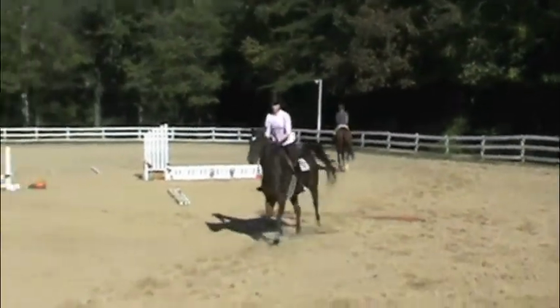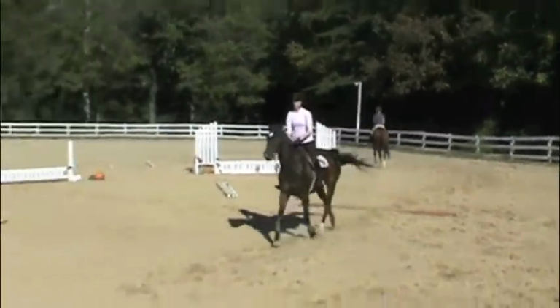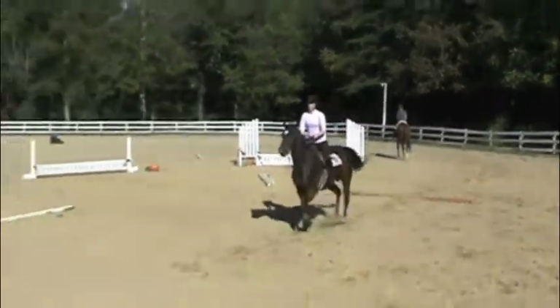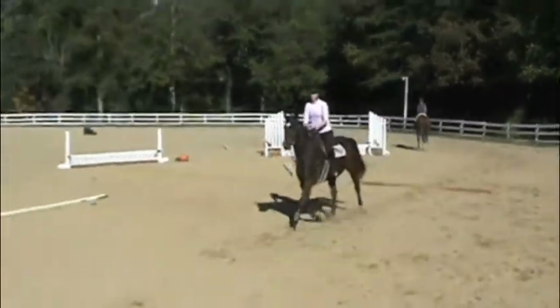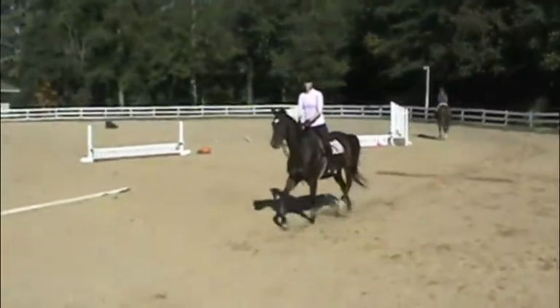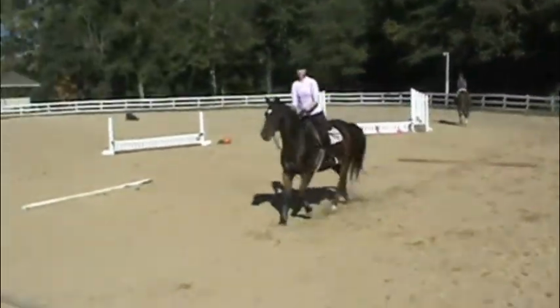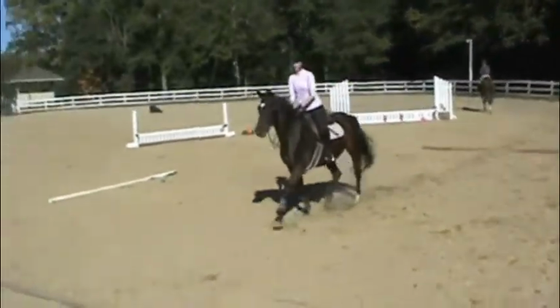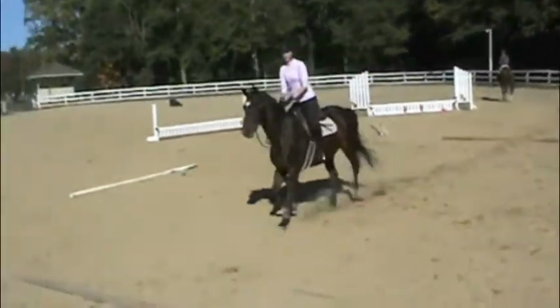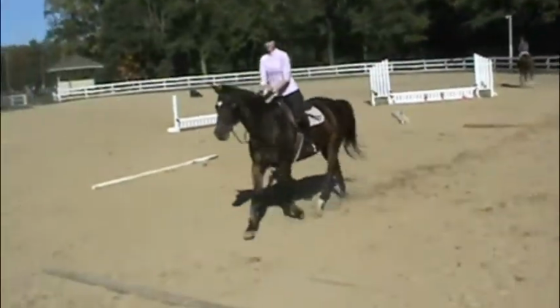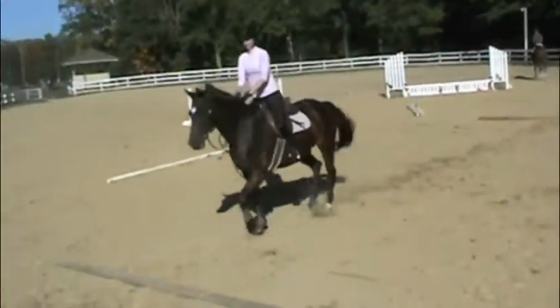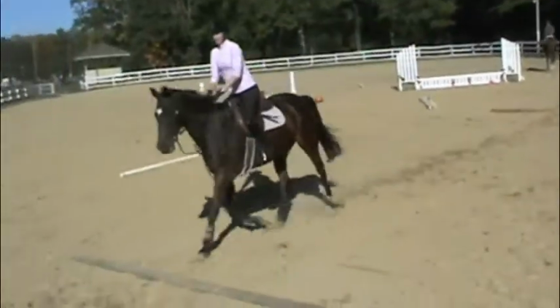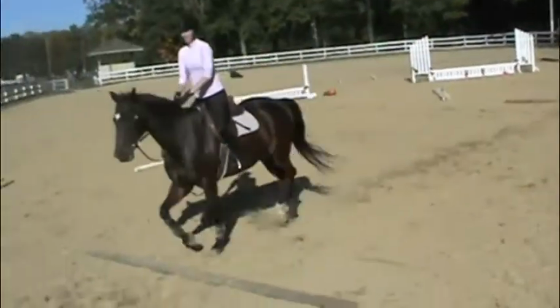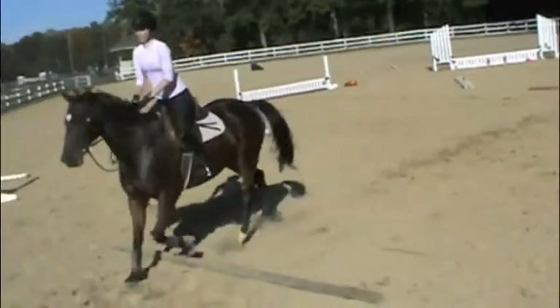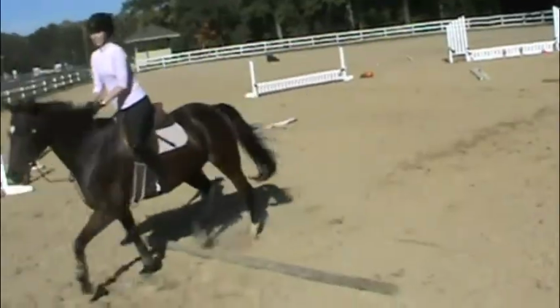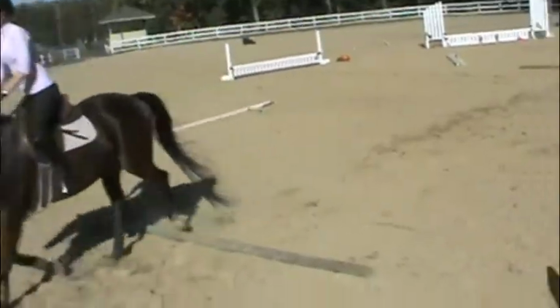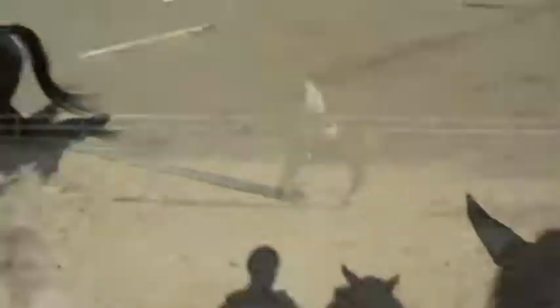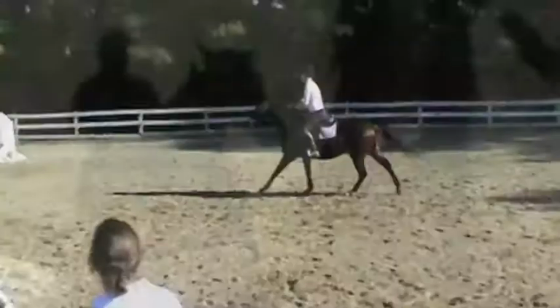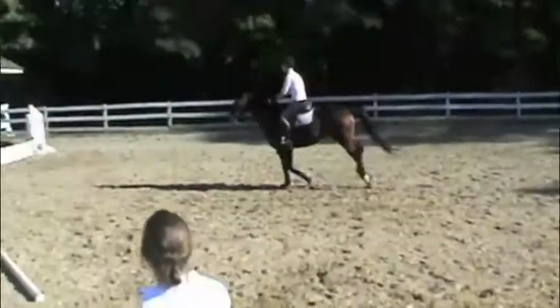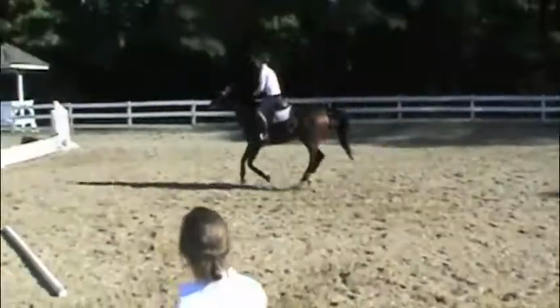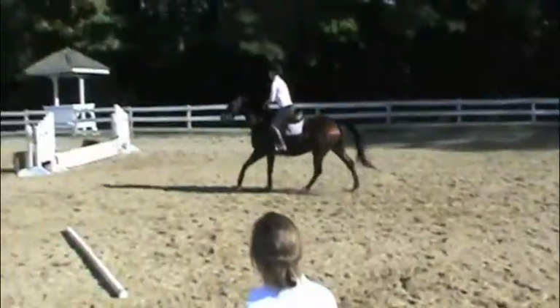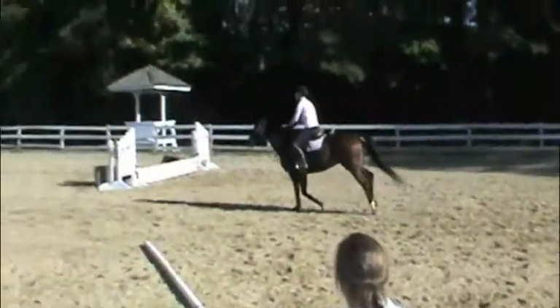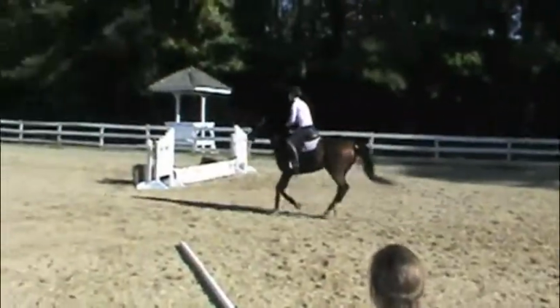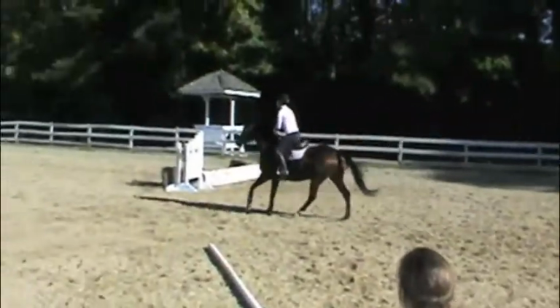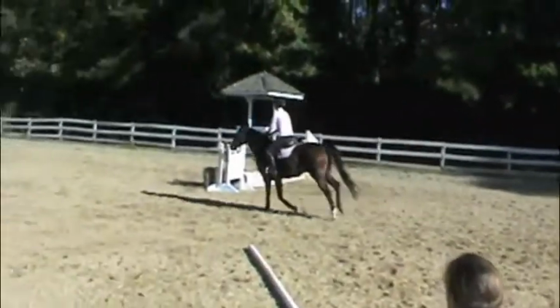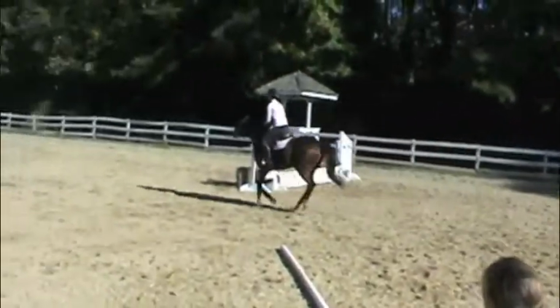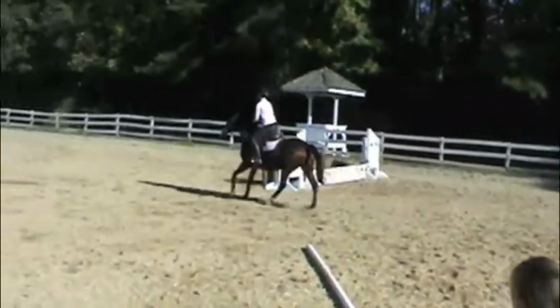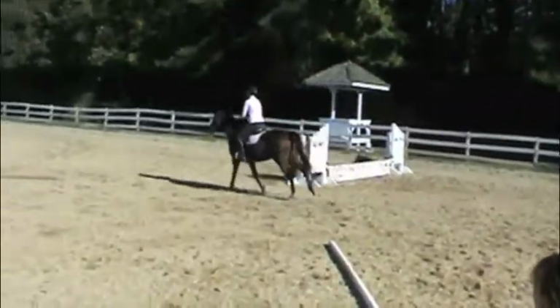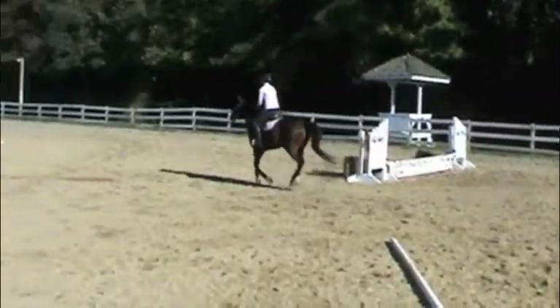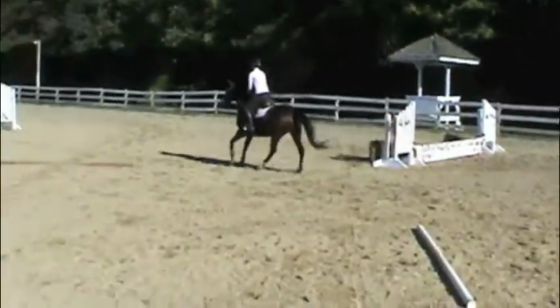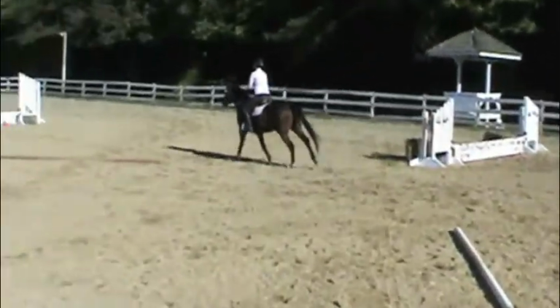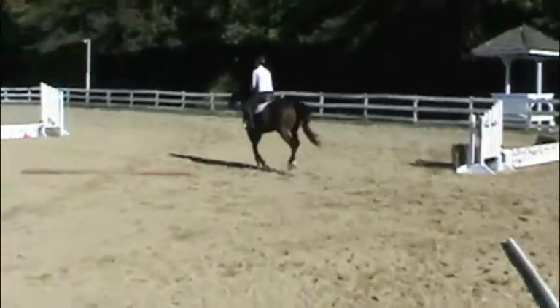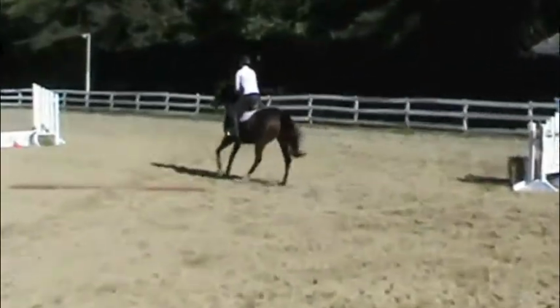Do you want to start over? Yeah. Try squeezing with your leg then.